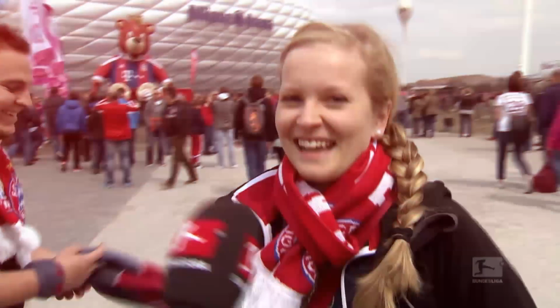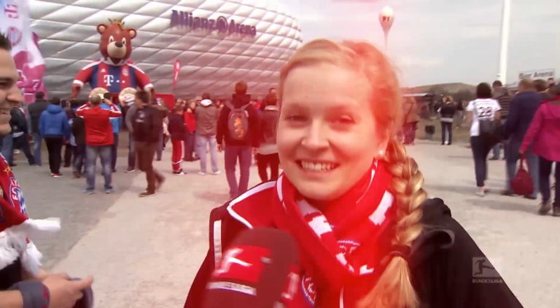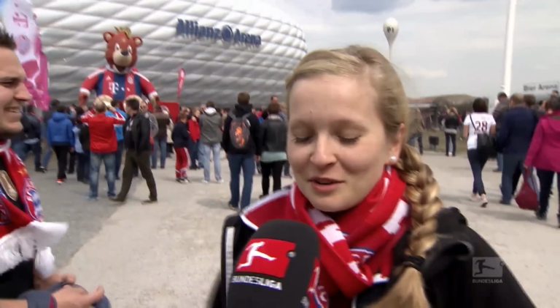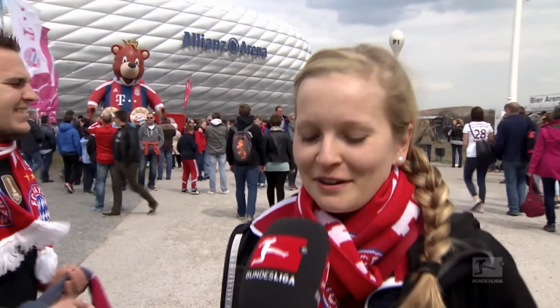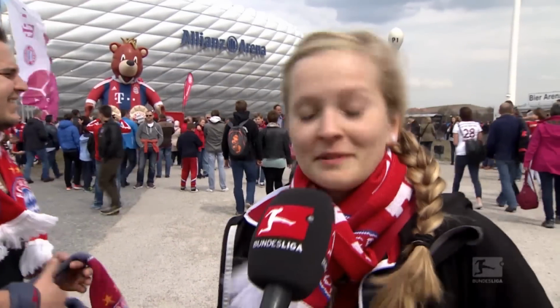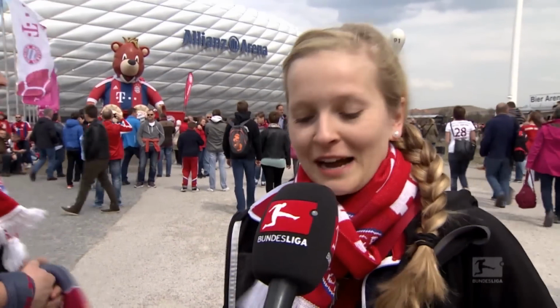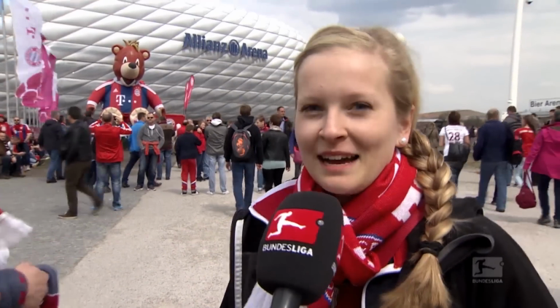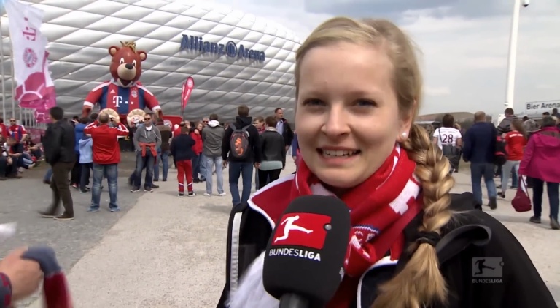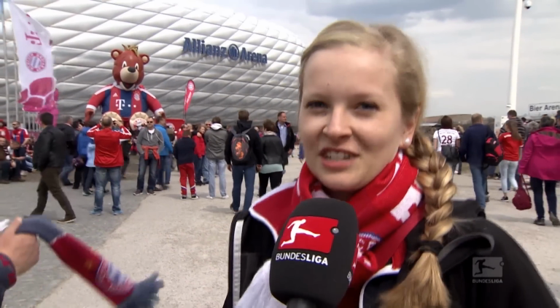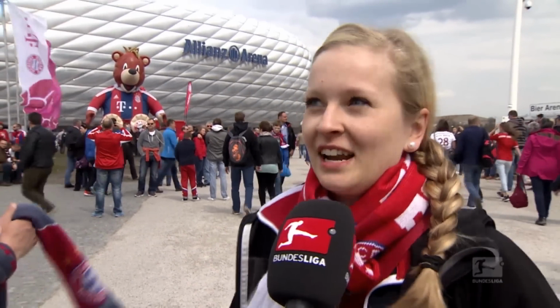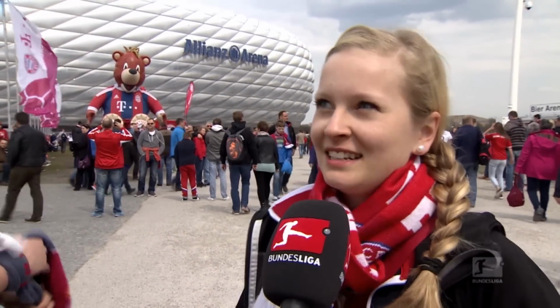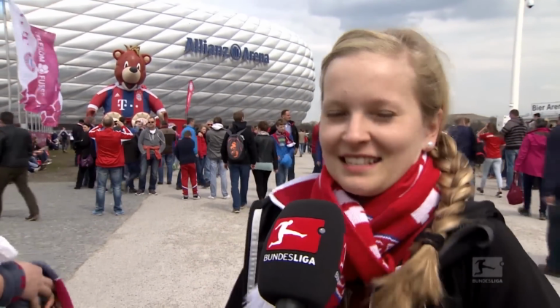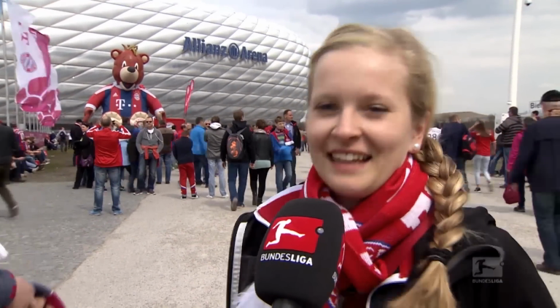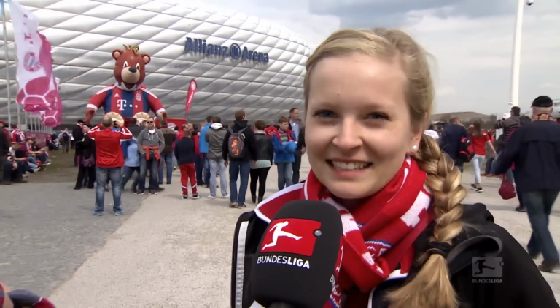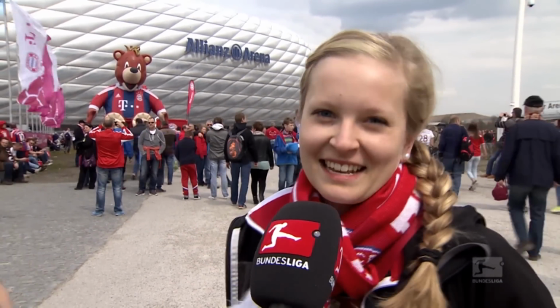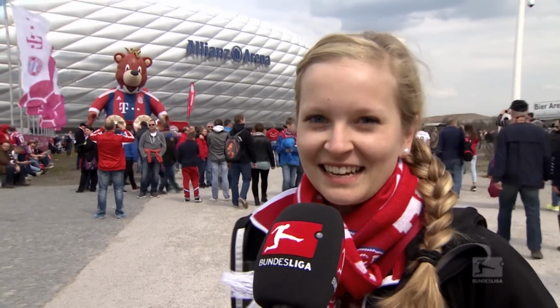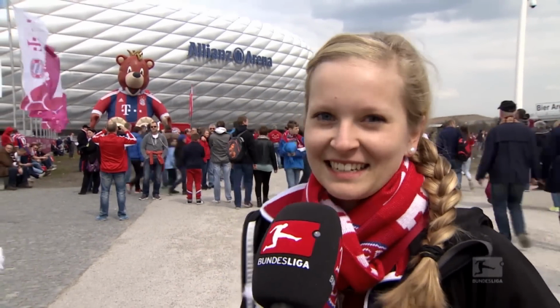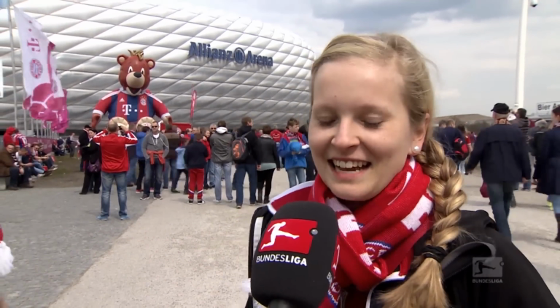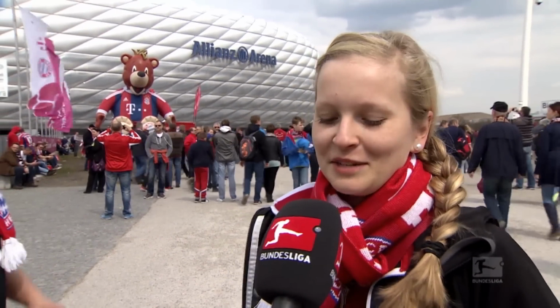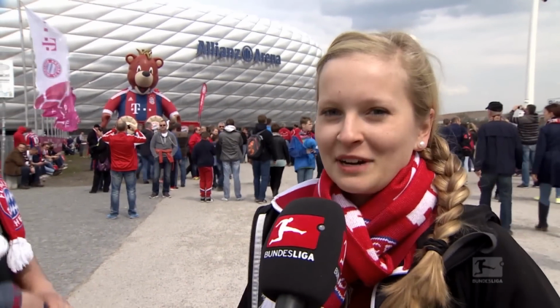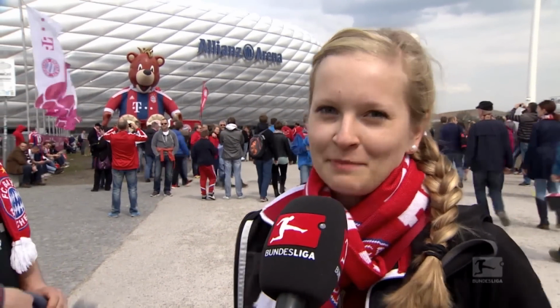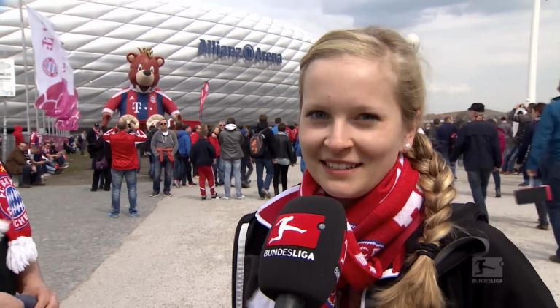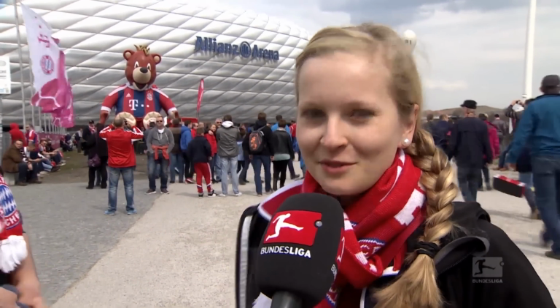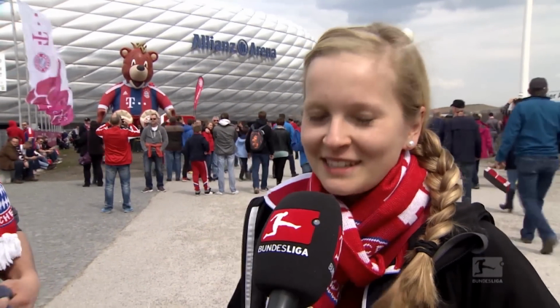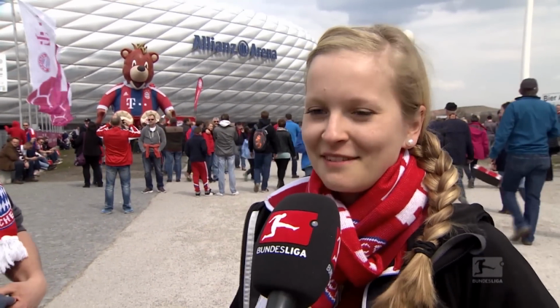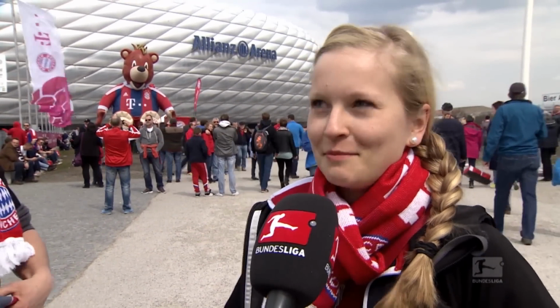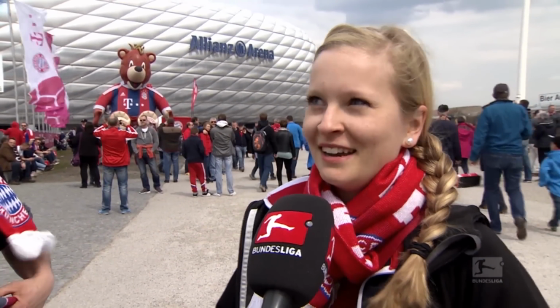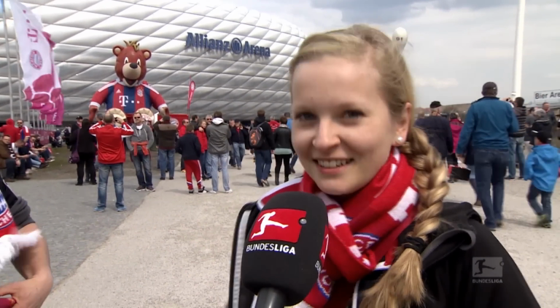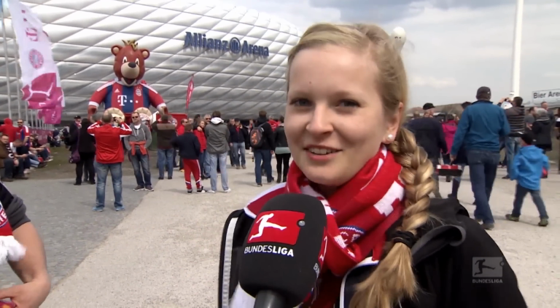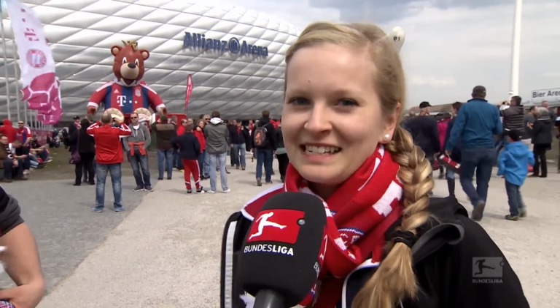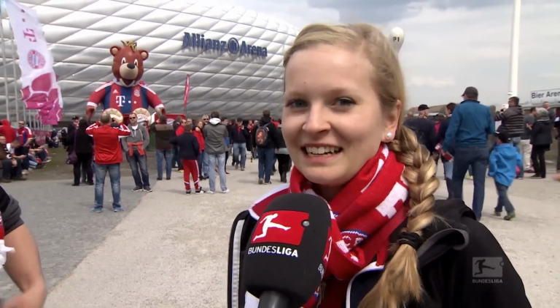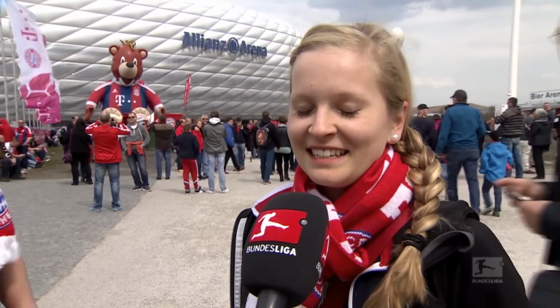The red exterior says it all. This is the lion's den and inside we're having a party. Red means Bayern and the Allianz Arena.